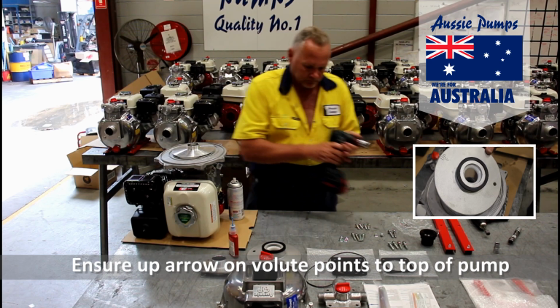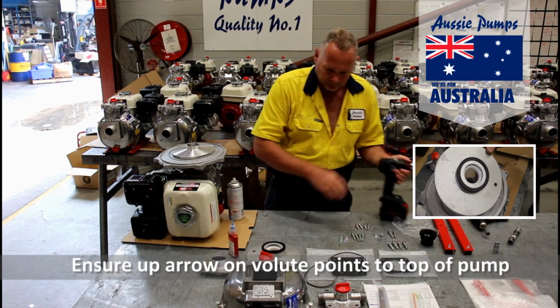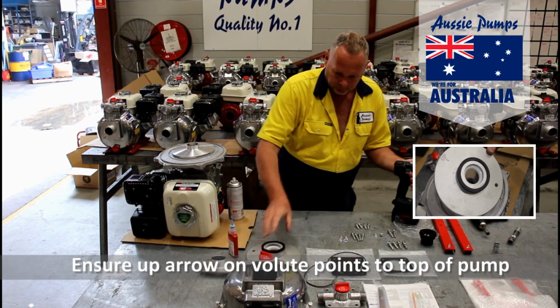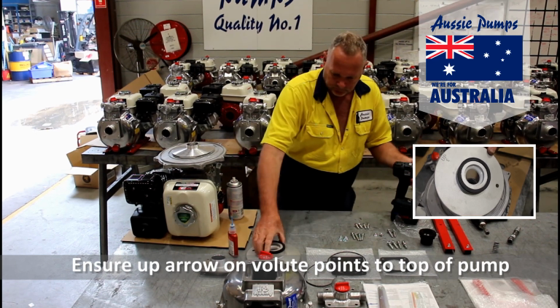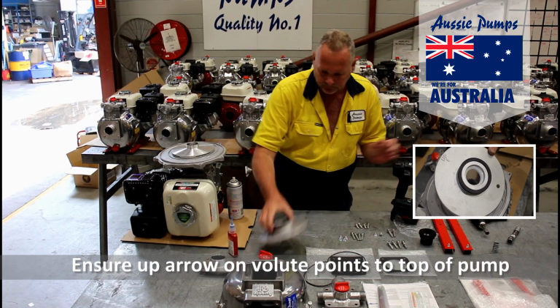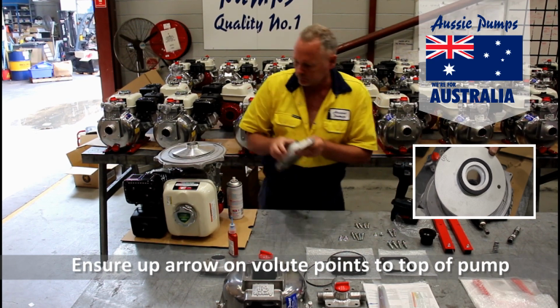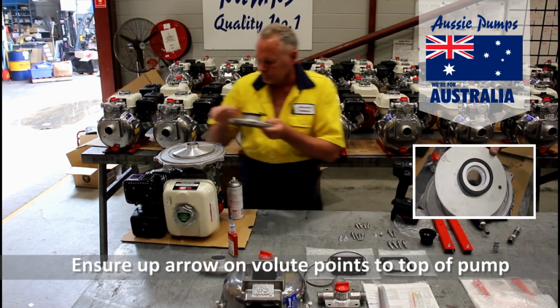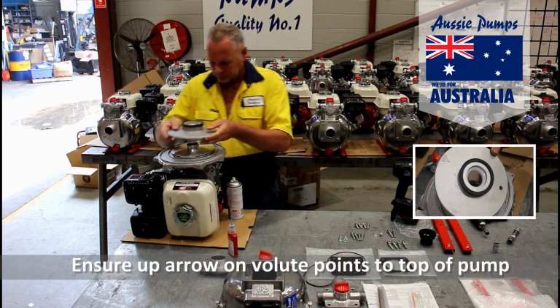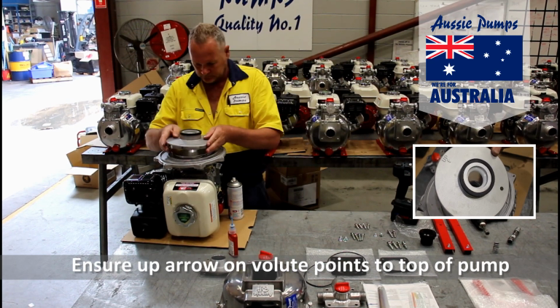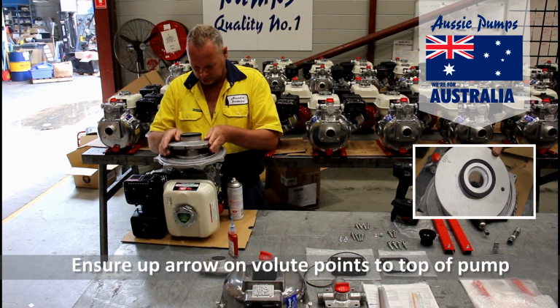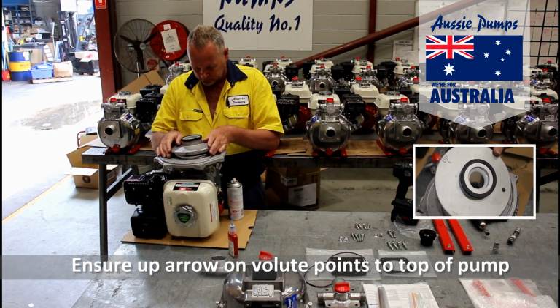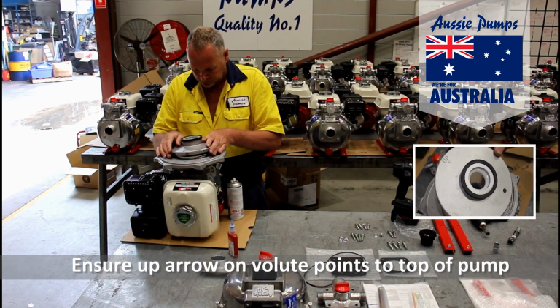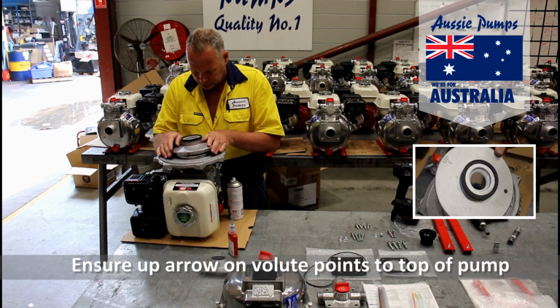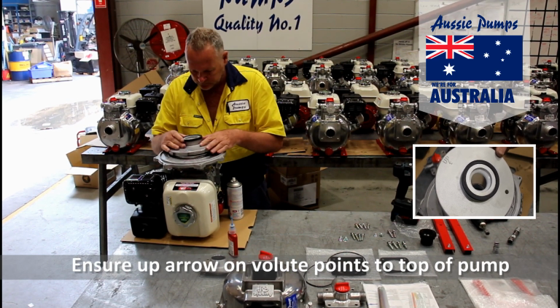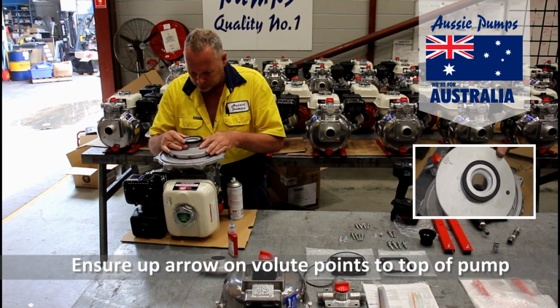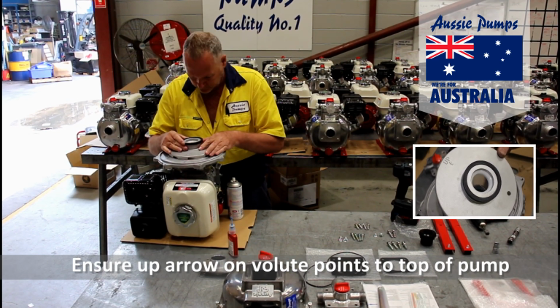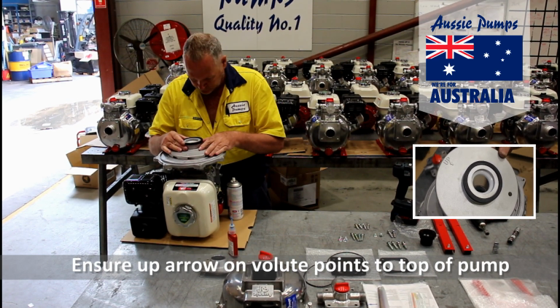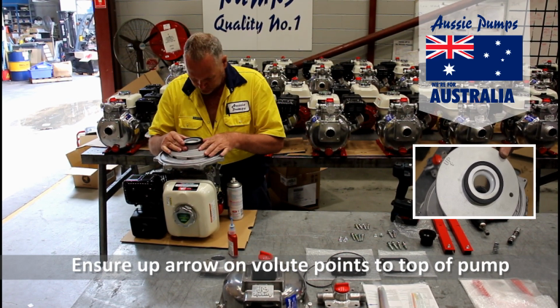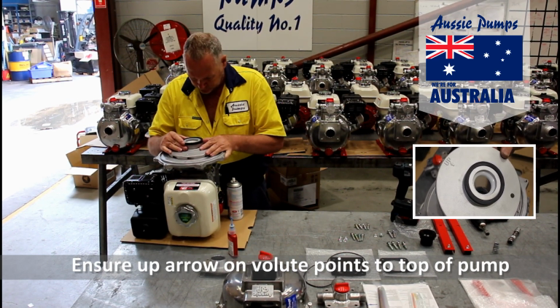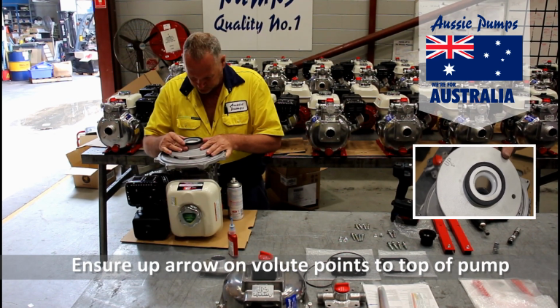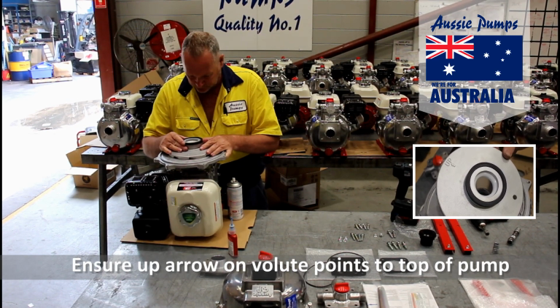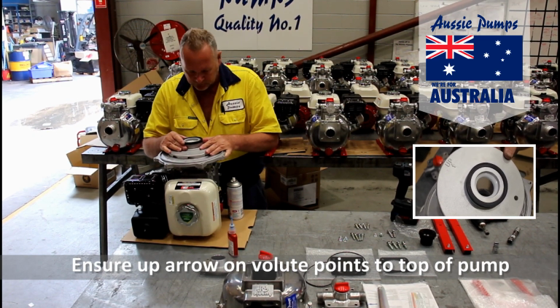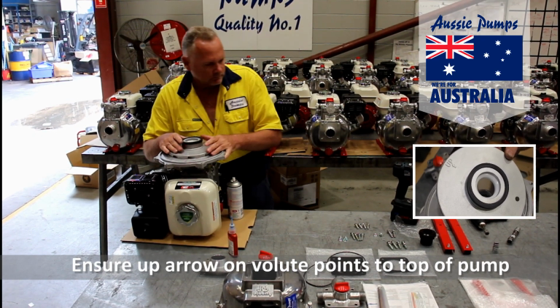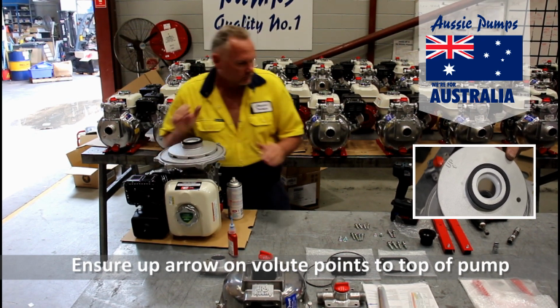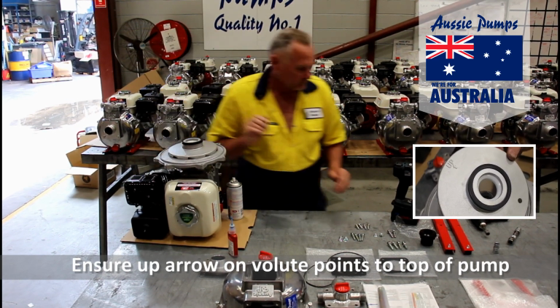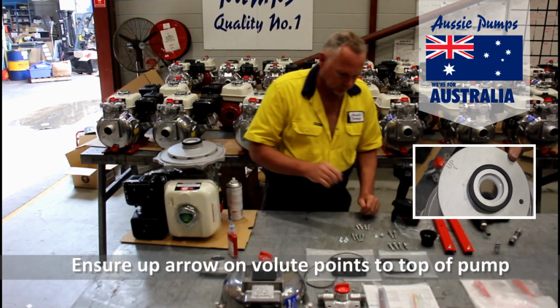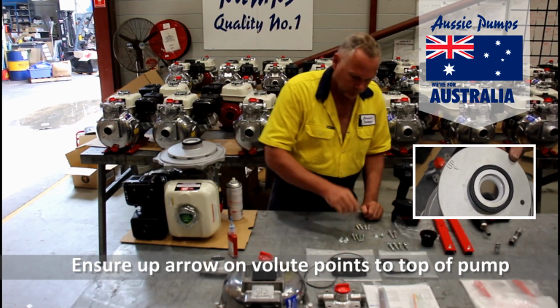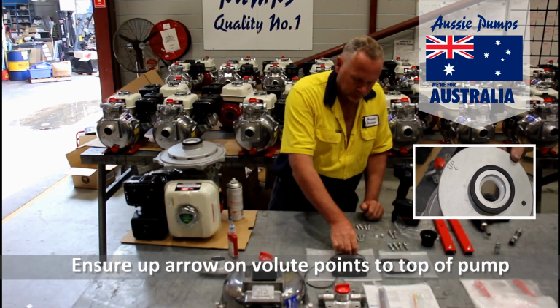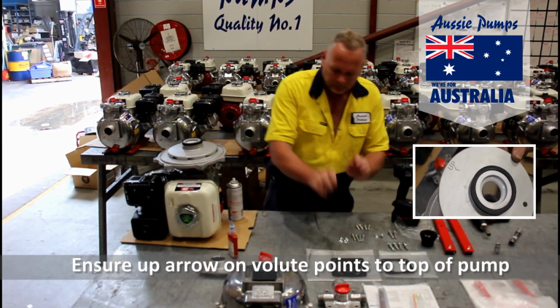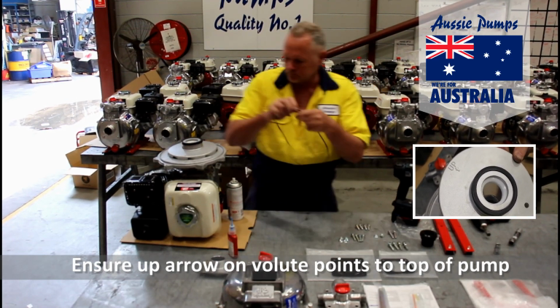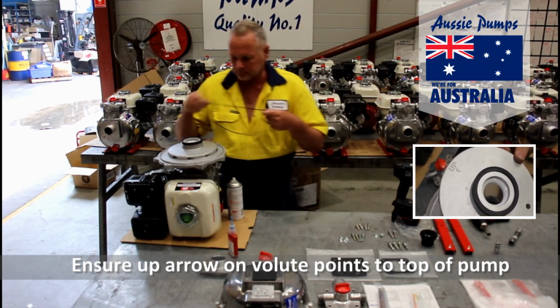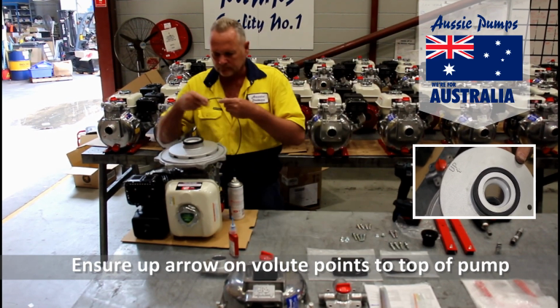The volute casing goes on top. It has an arrow which needs to point to the top of the pump.